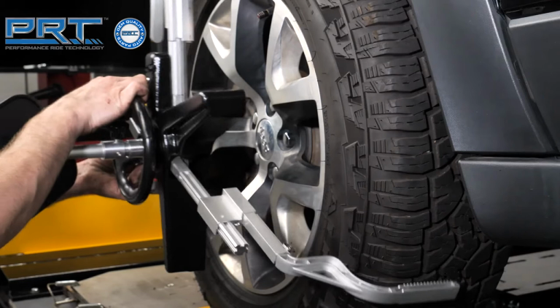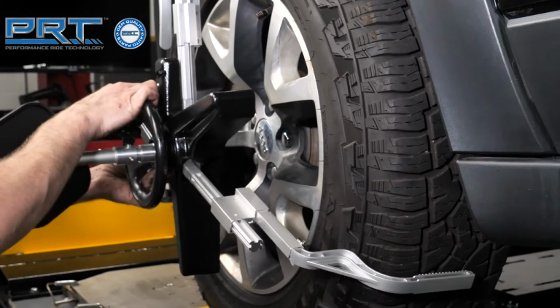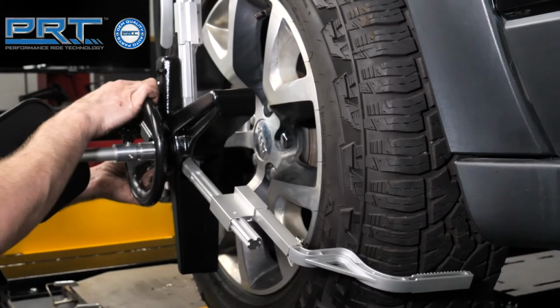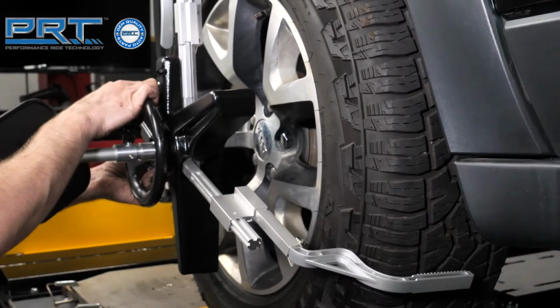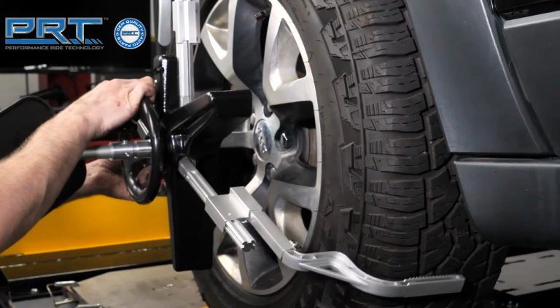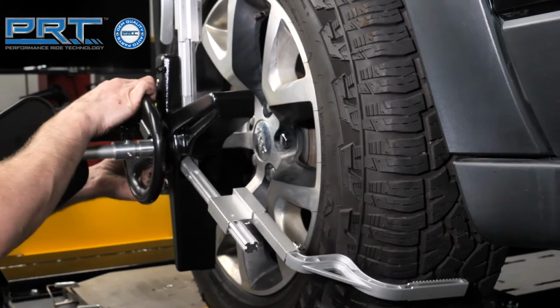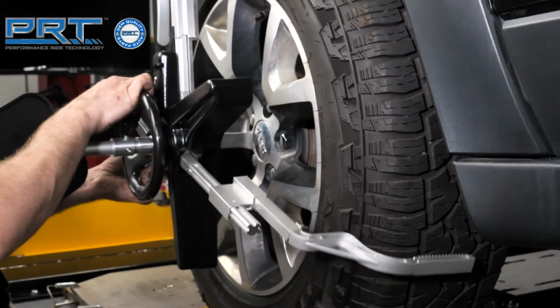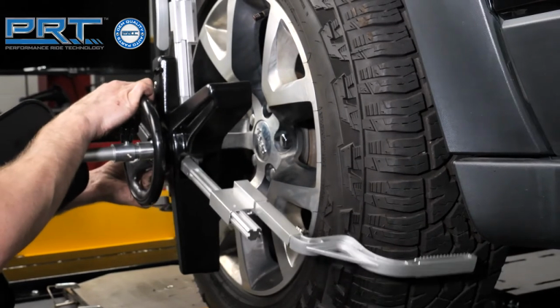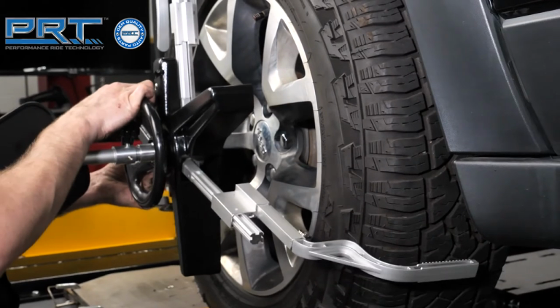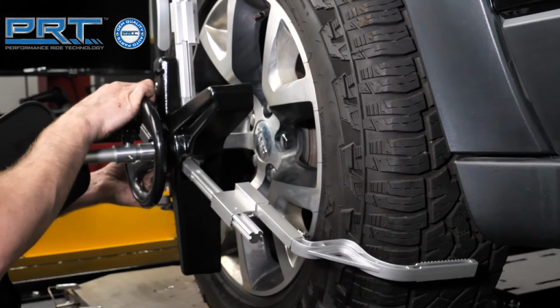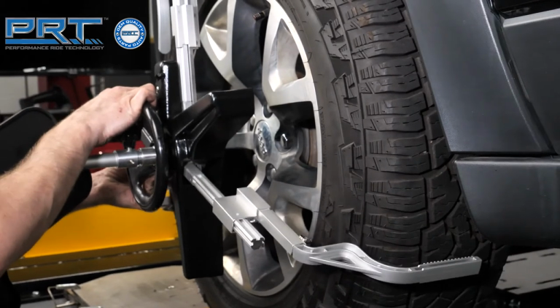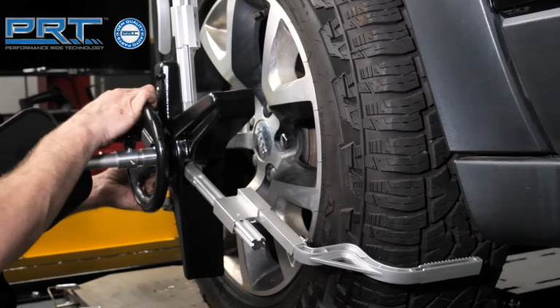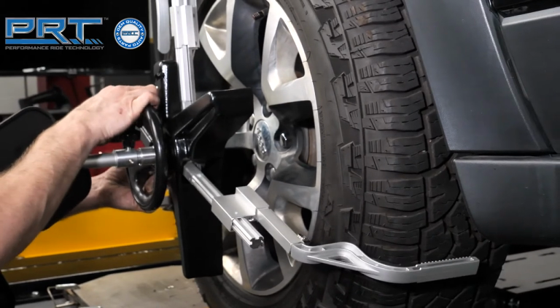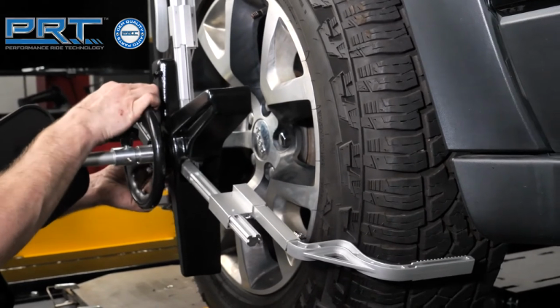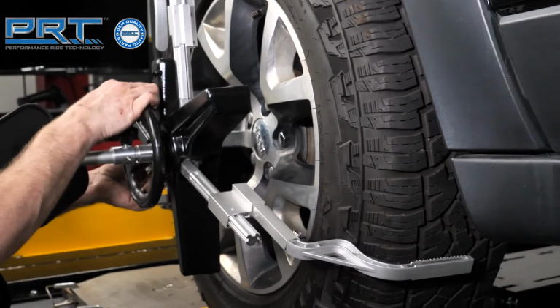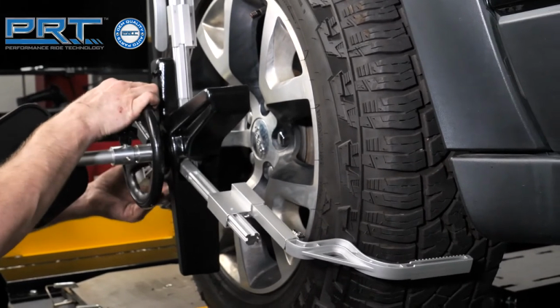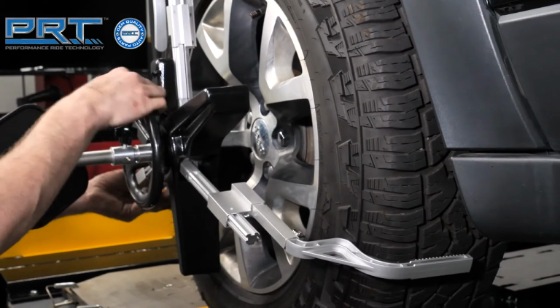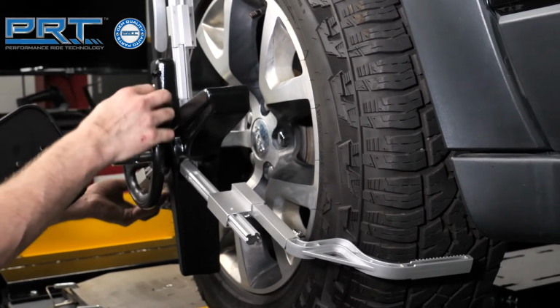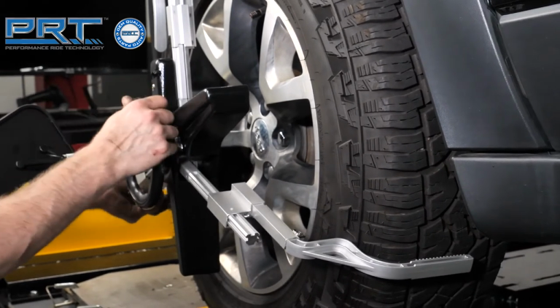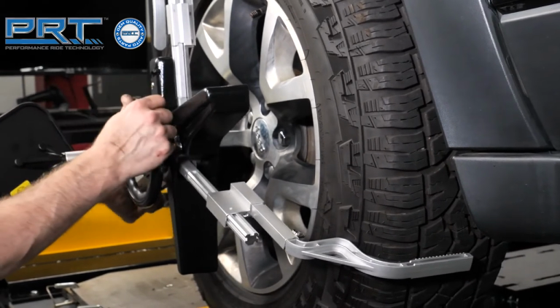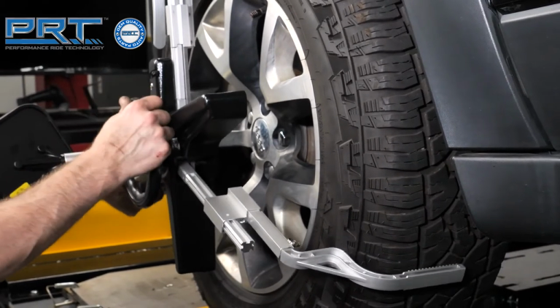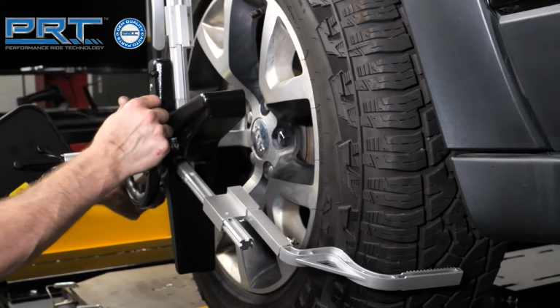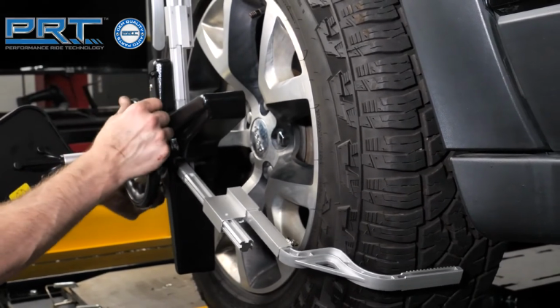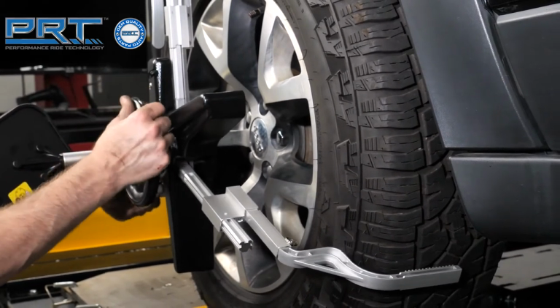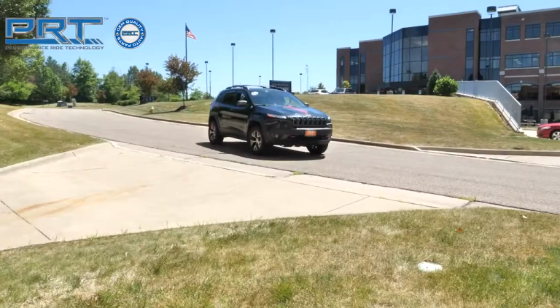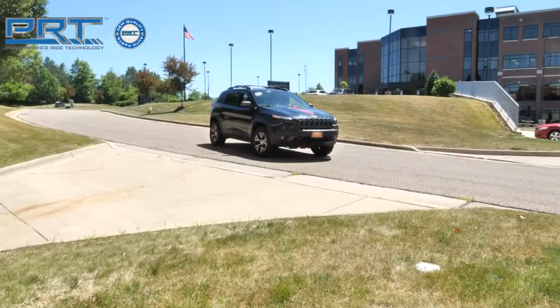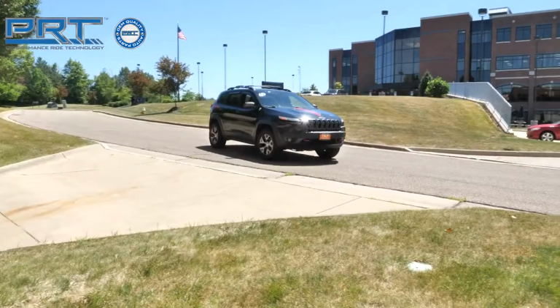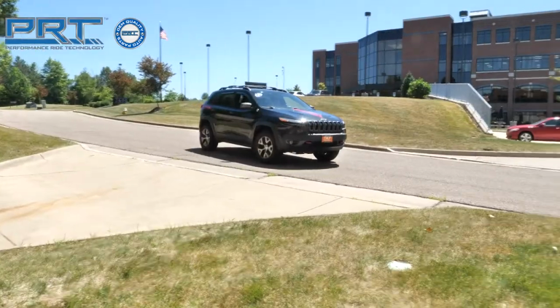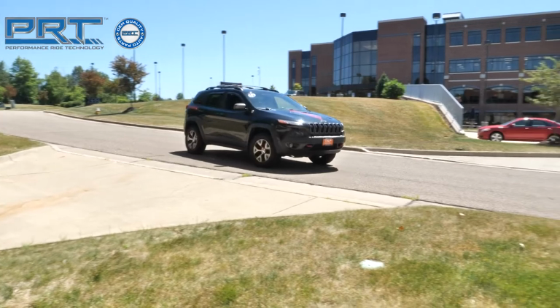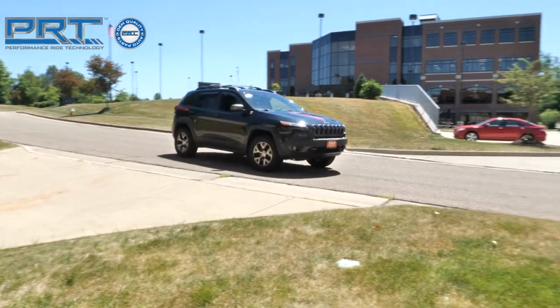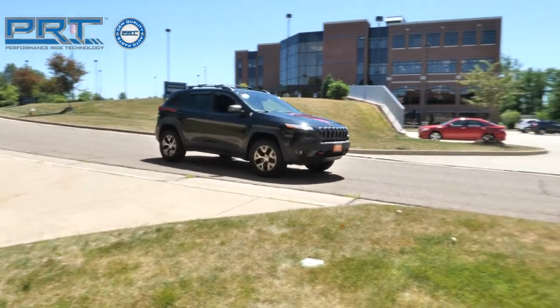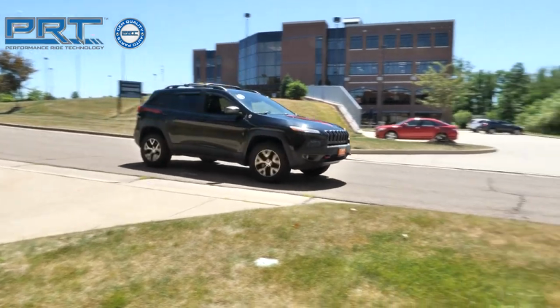Align the vehicle before returning it to the customer. Go for a test drive.